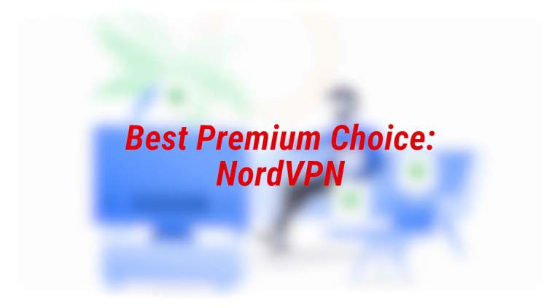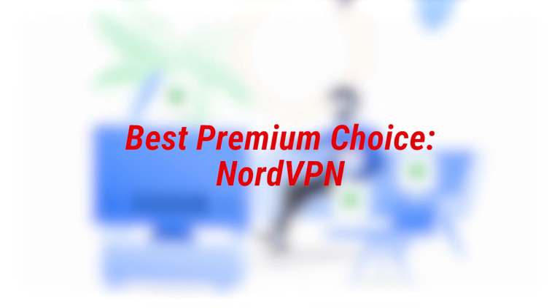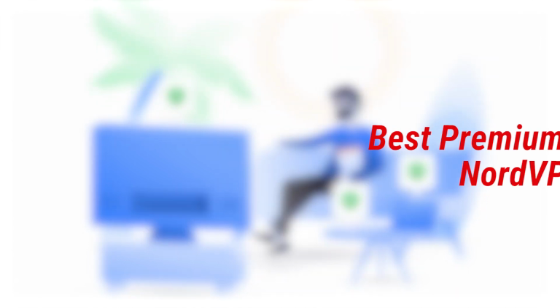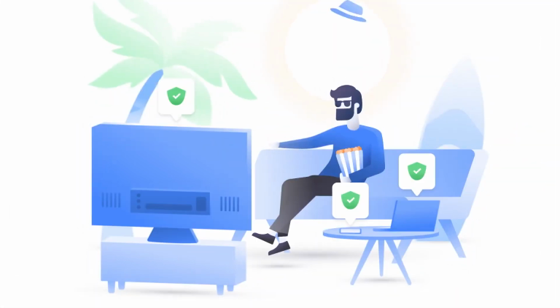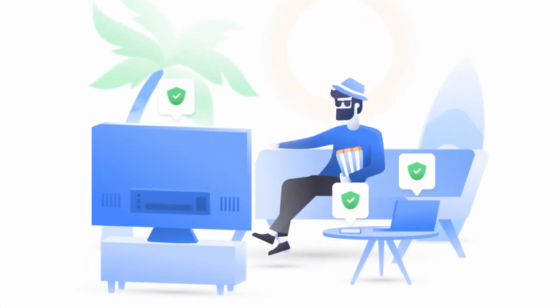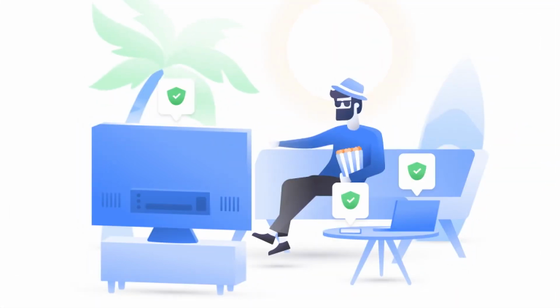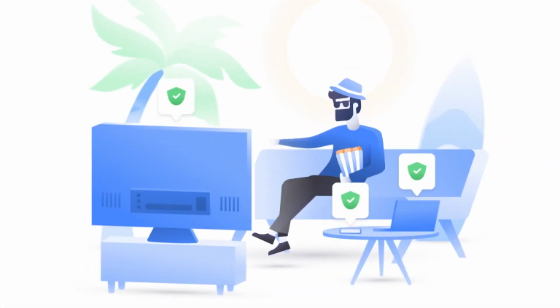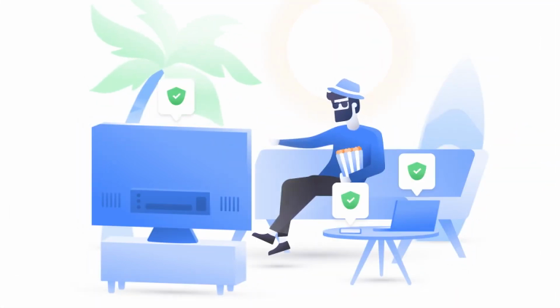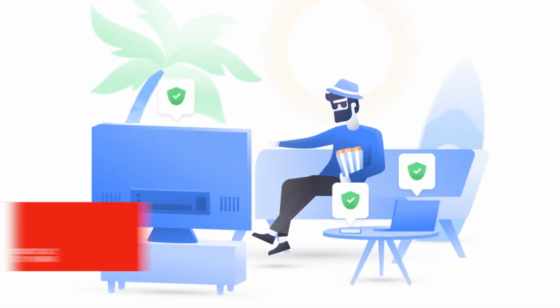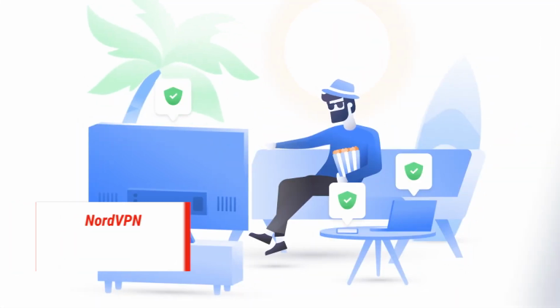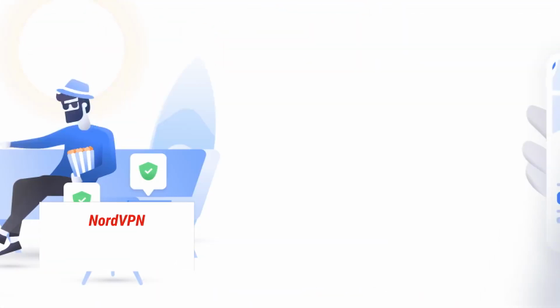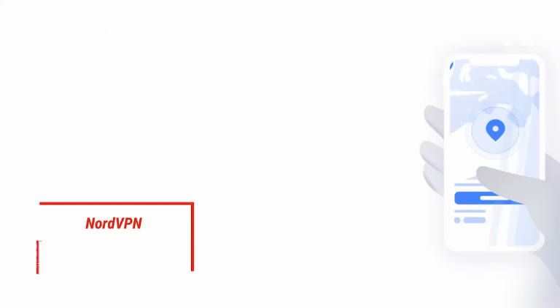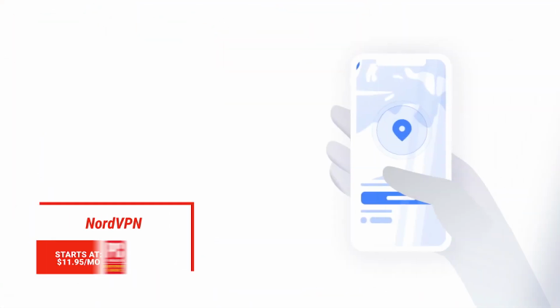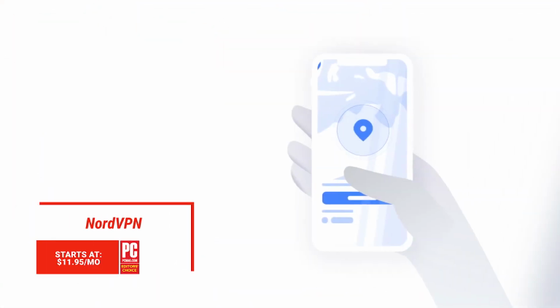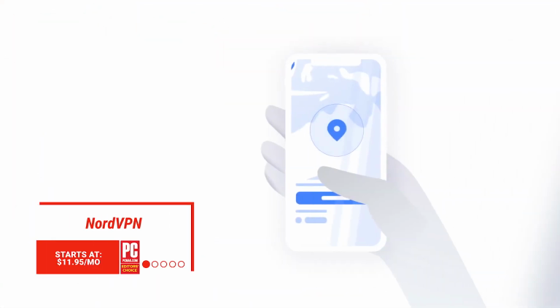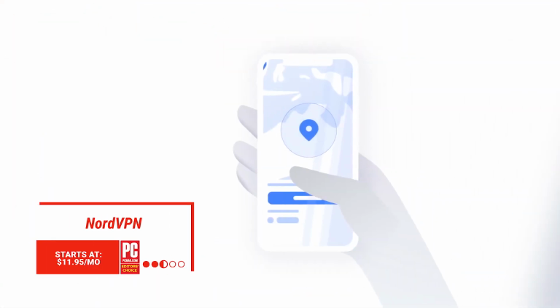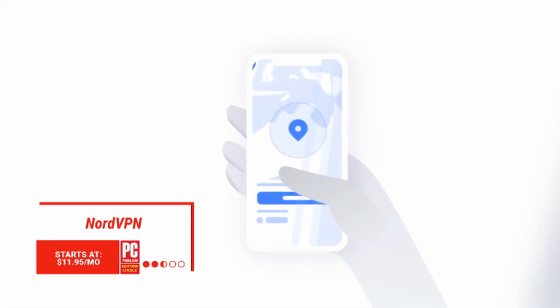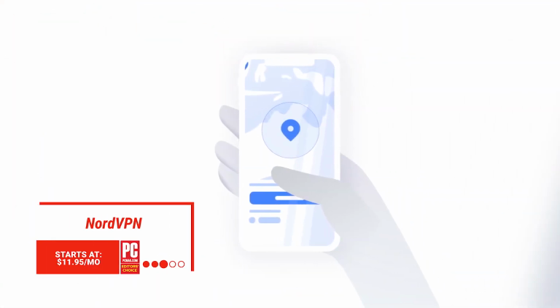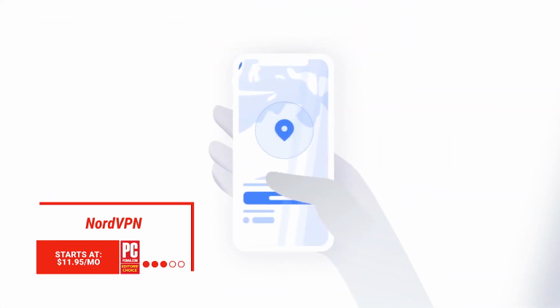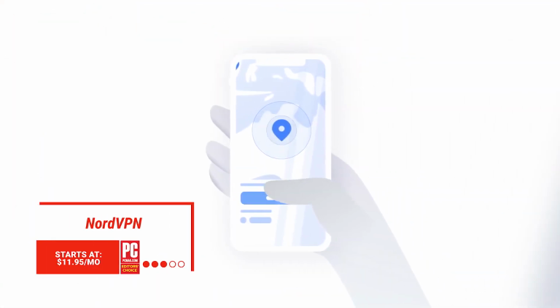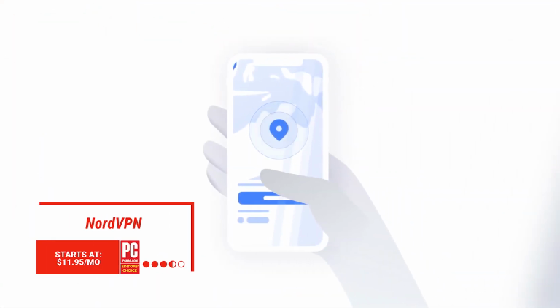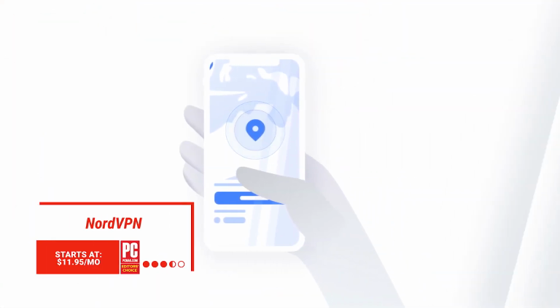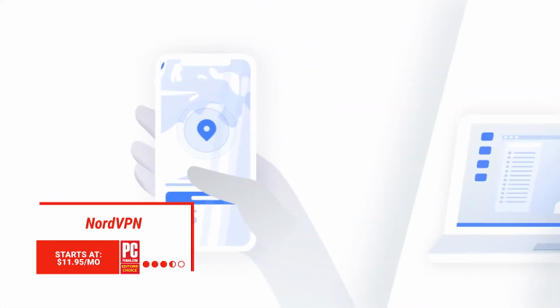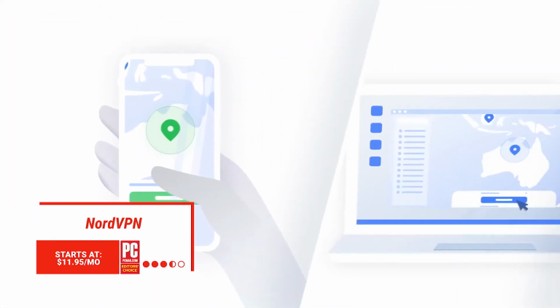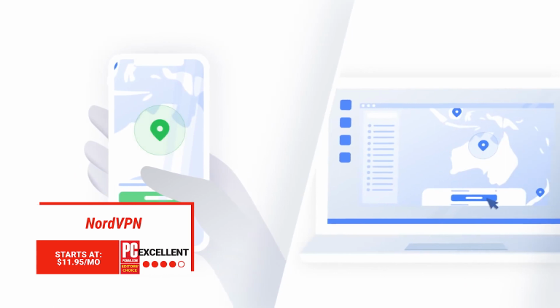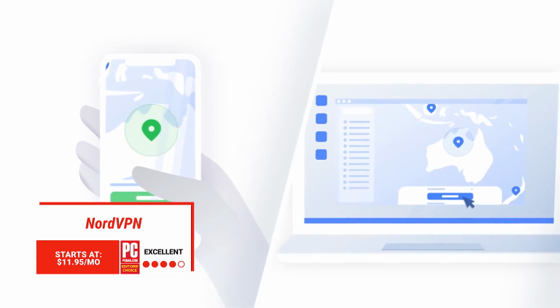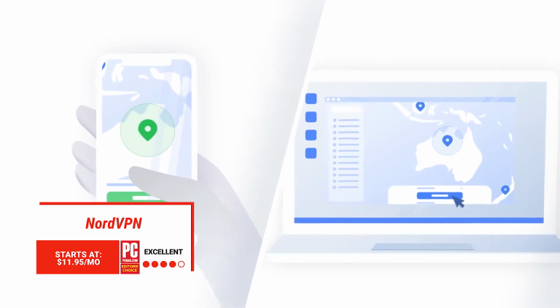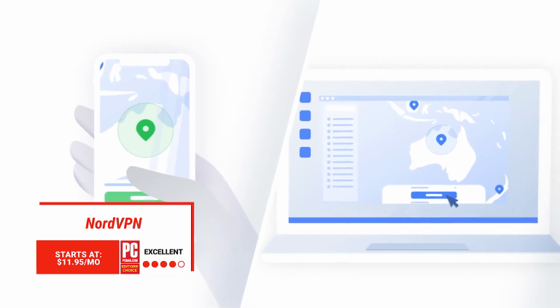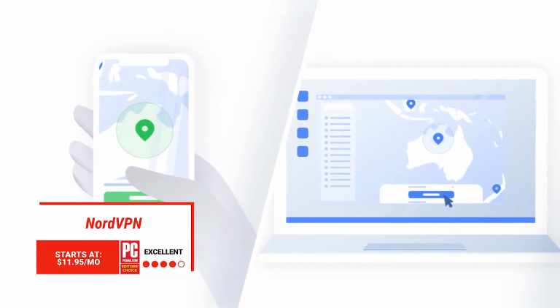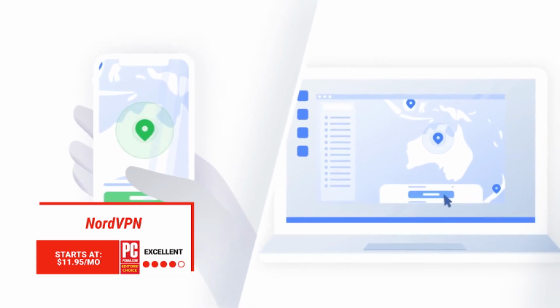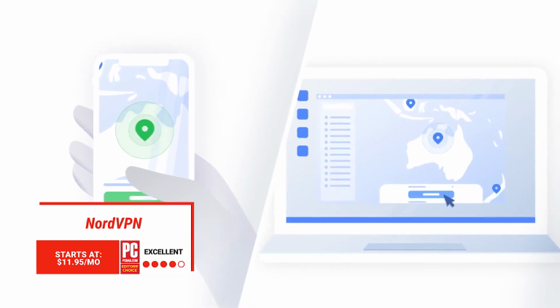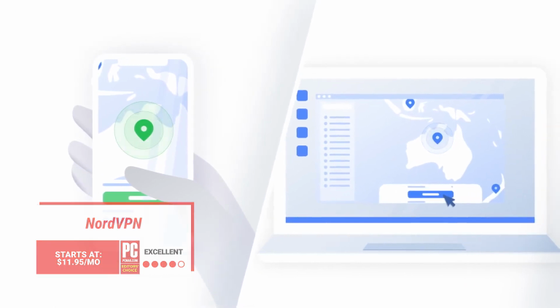NordVPN packs all the features you could want into a slick client. It's a privacy juggernaut, but at a premium price.